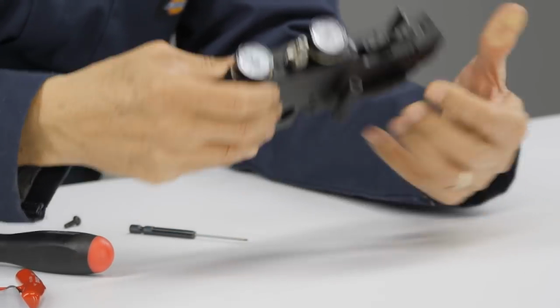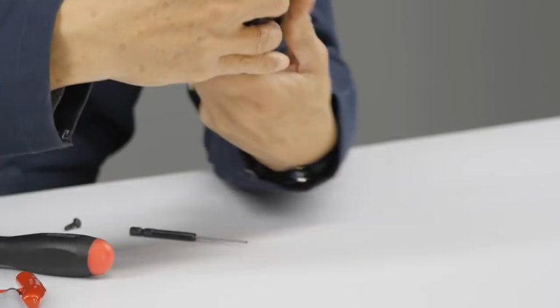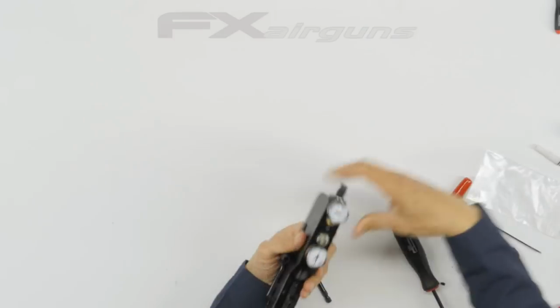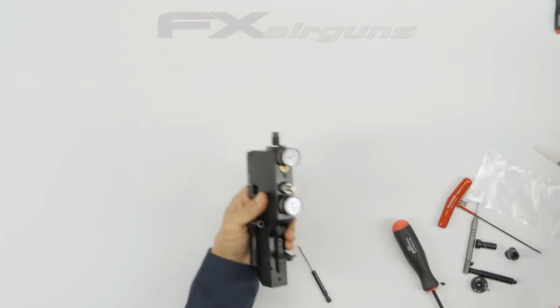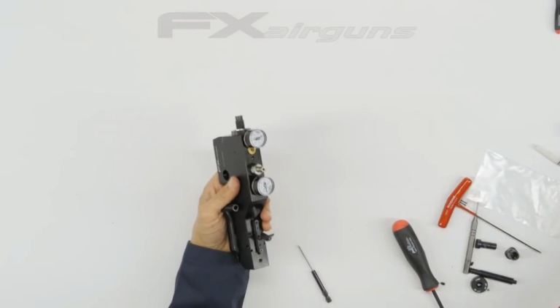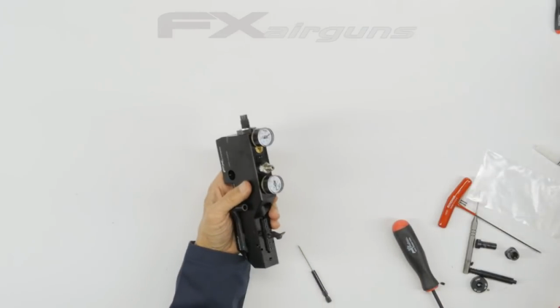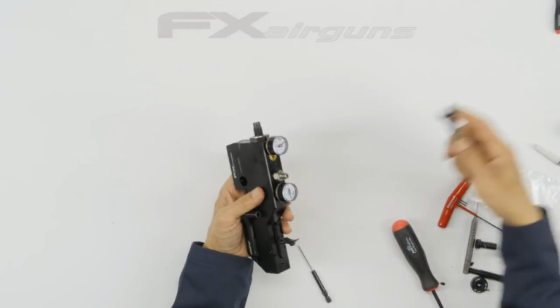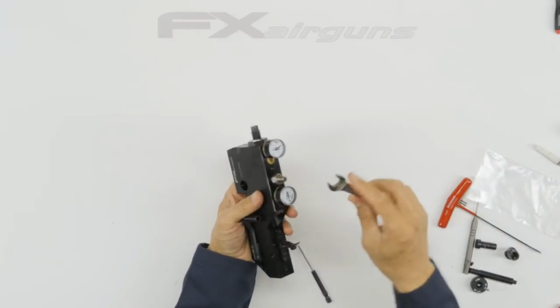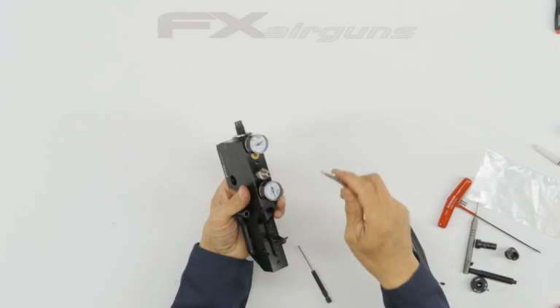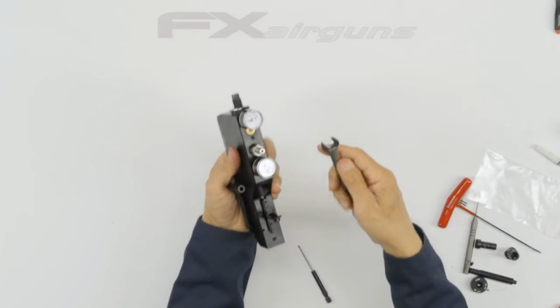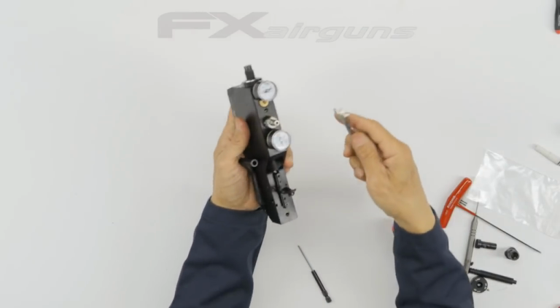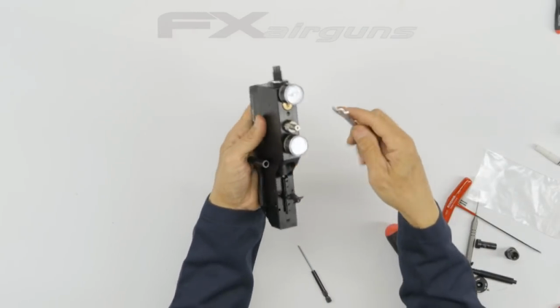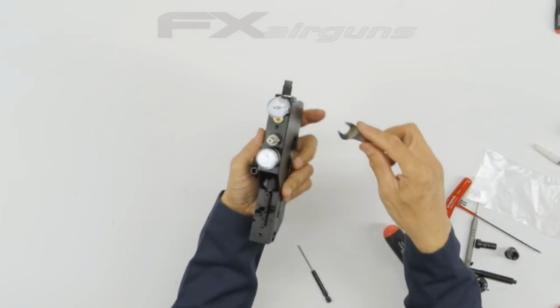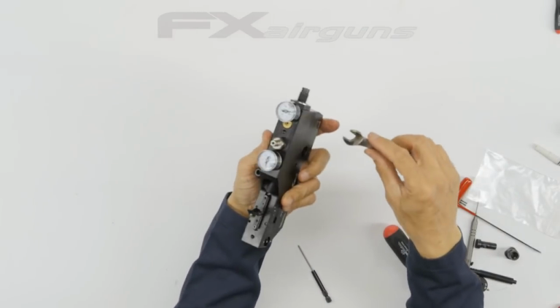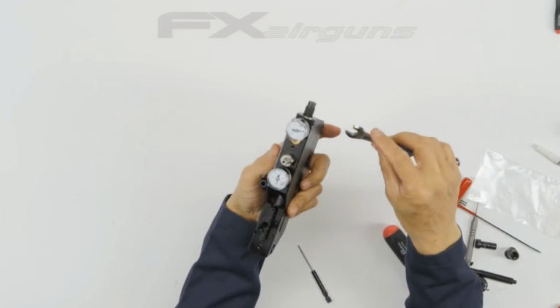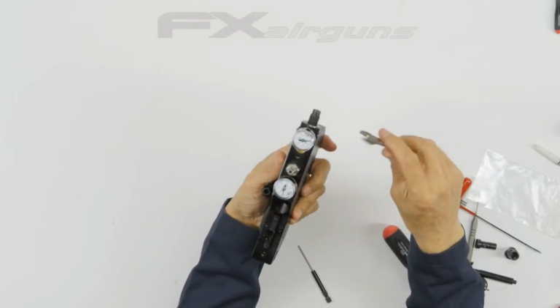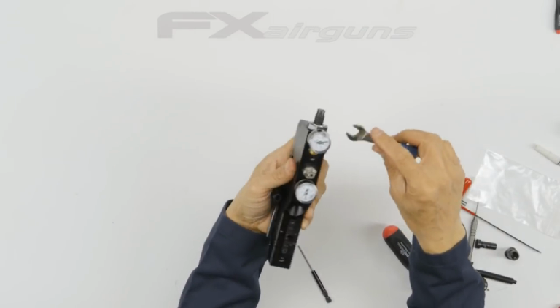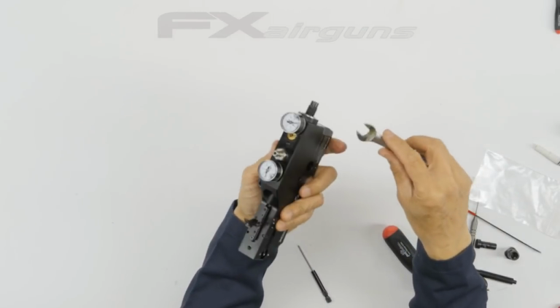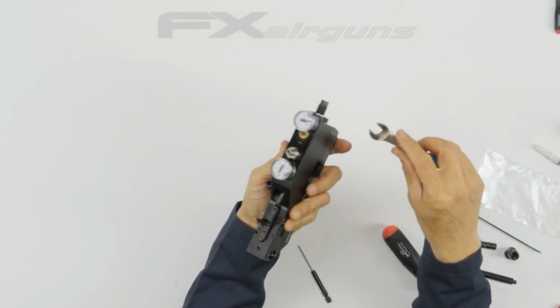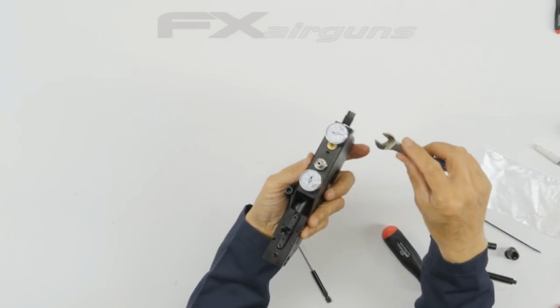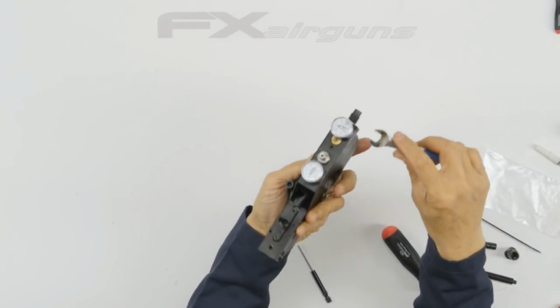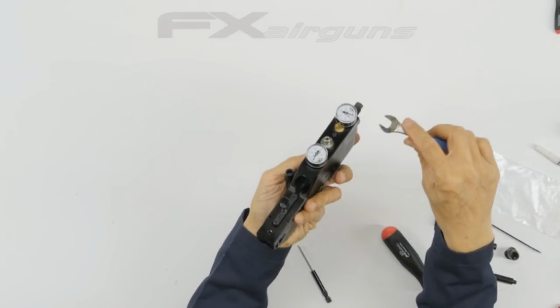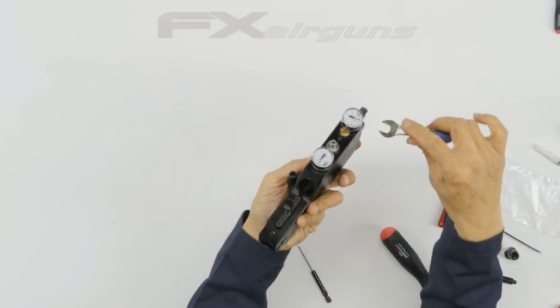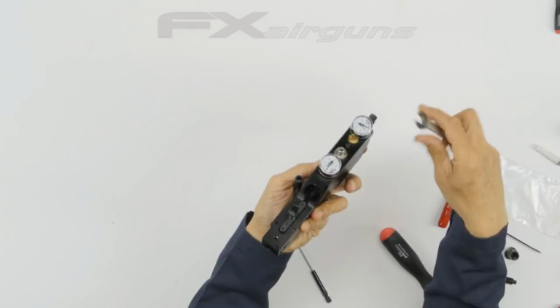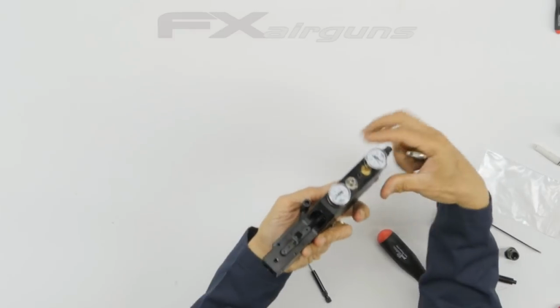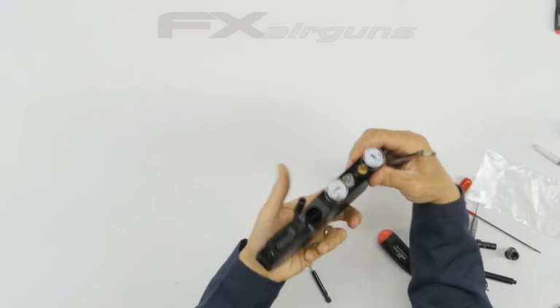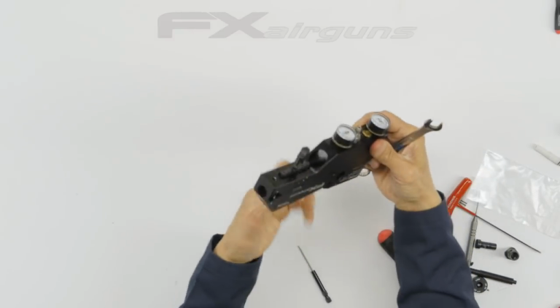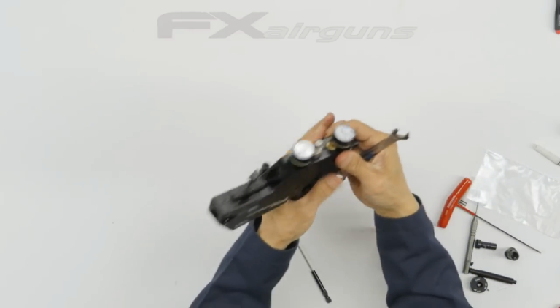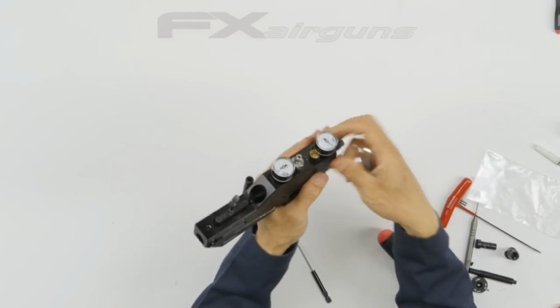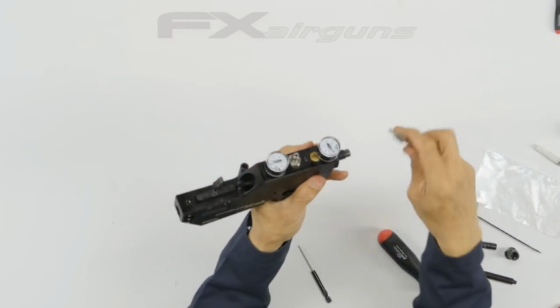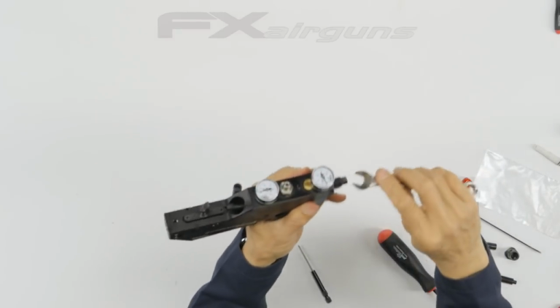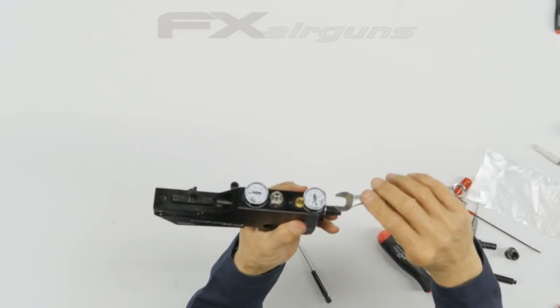You need one of those modified open-end 11mm wrenches to get in here — it's kind of narrow.